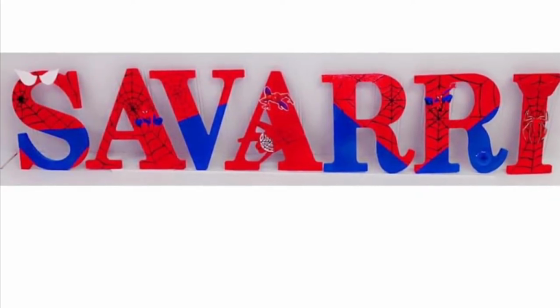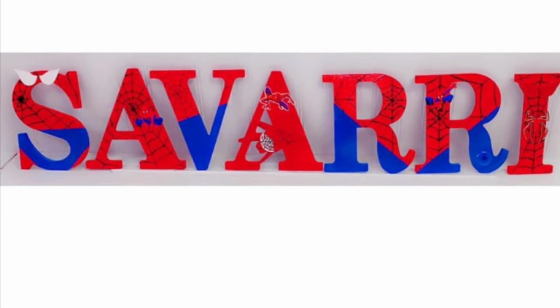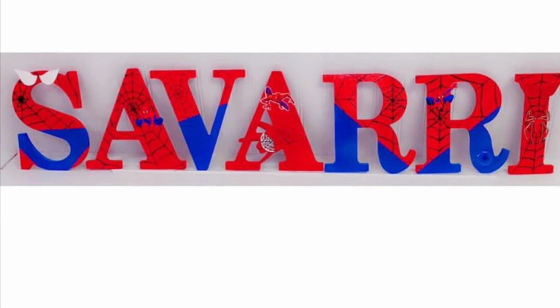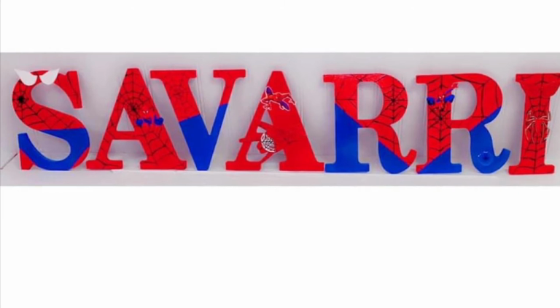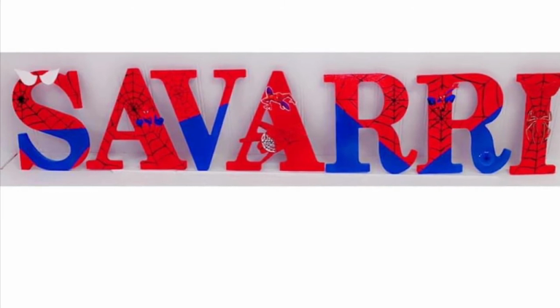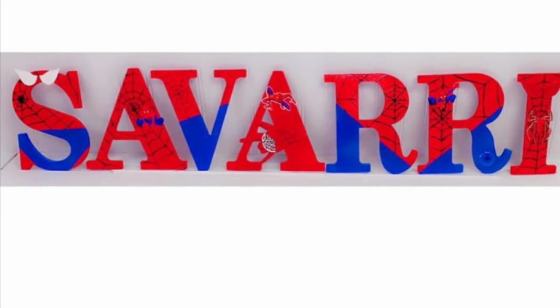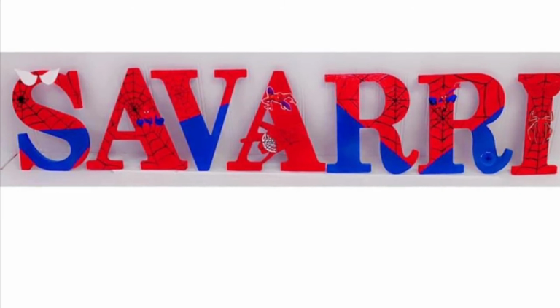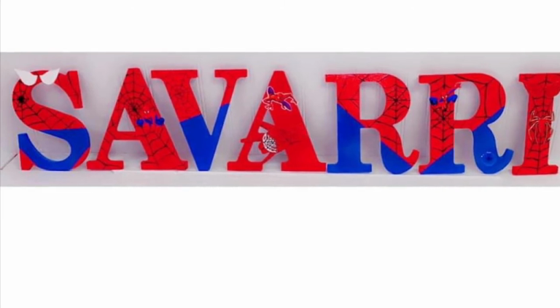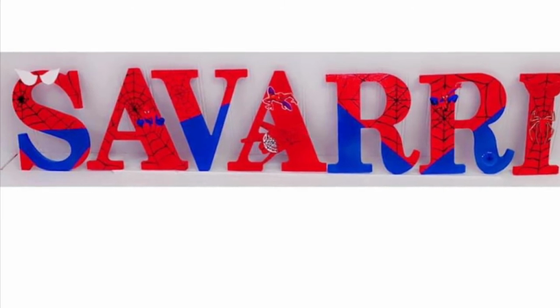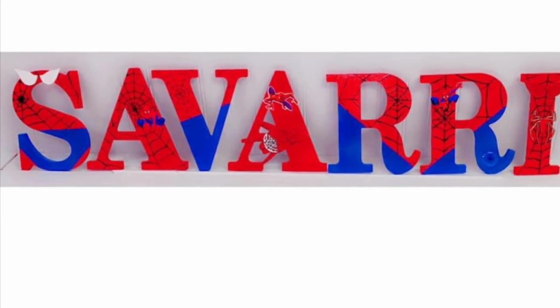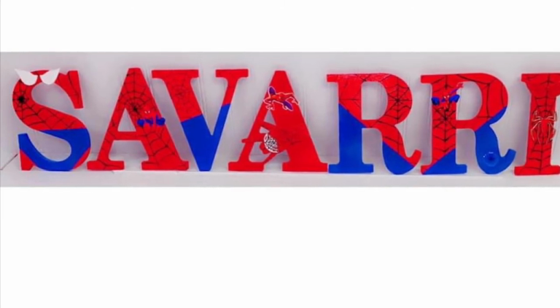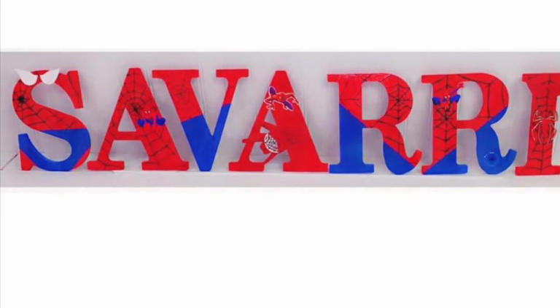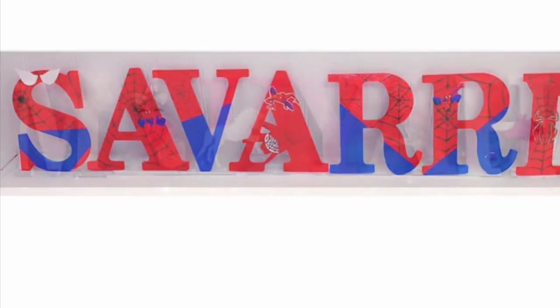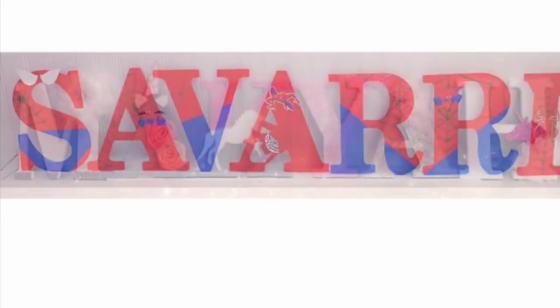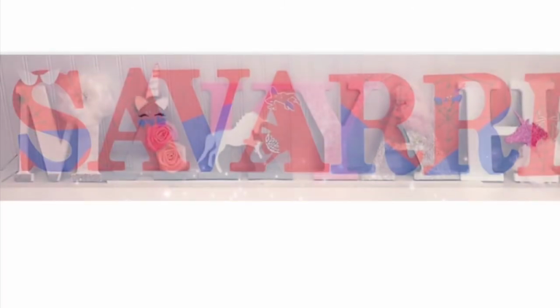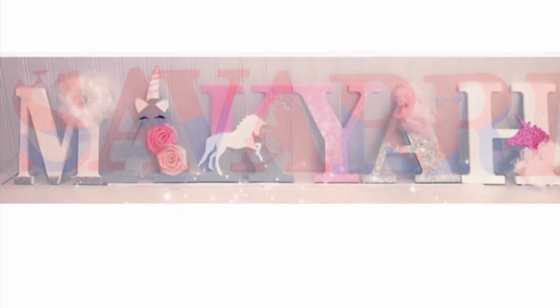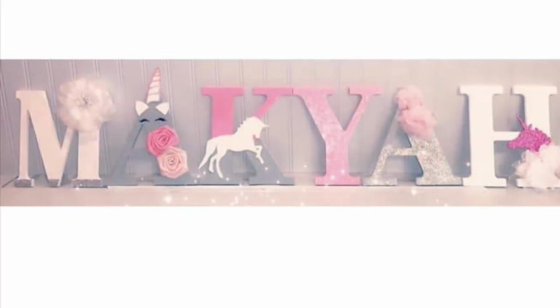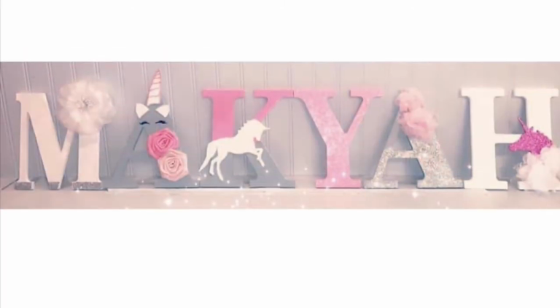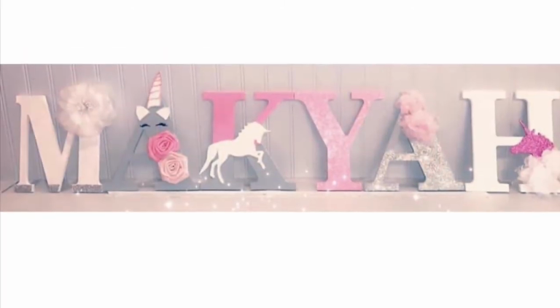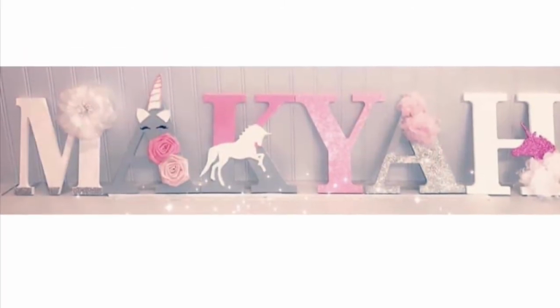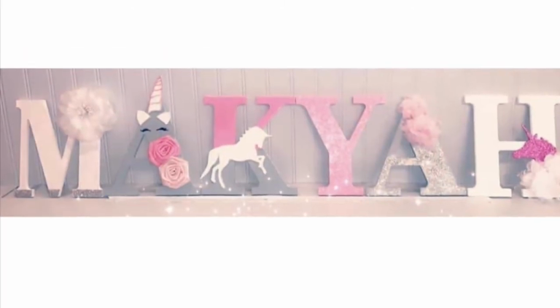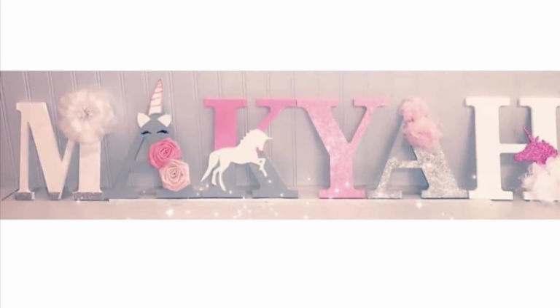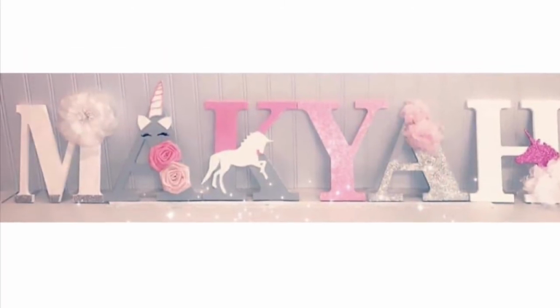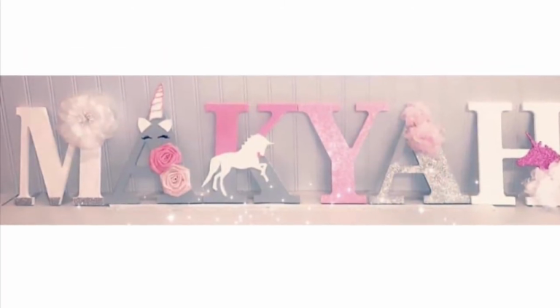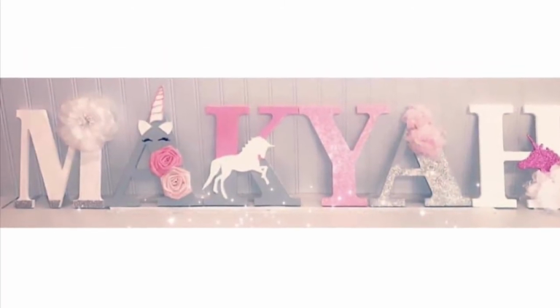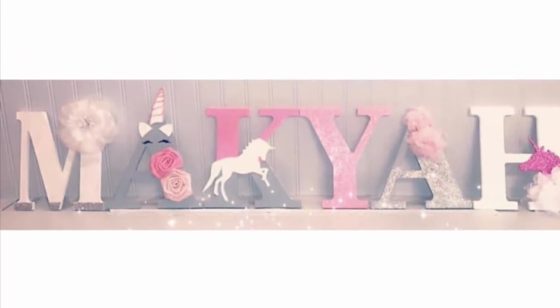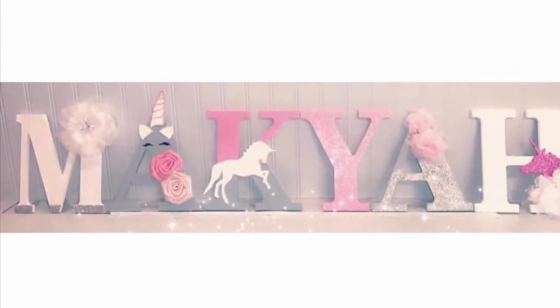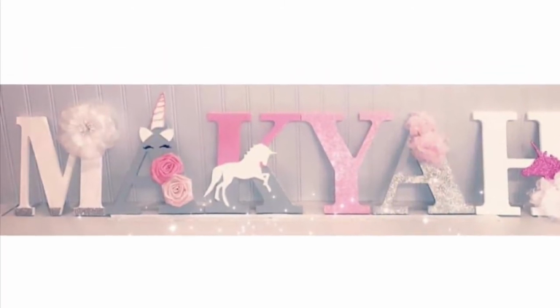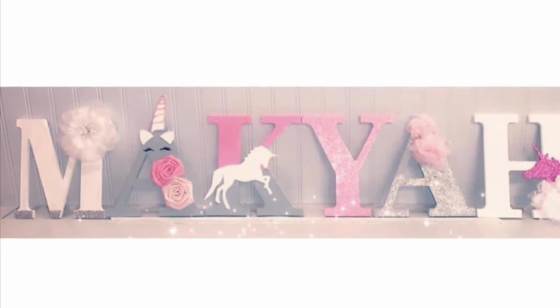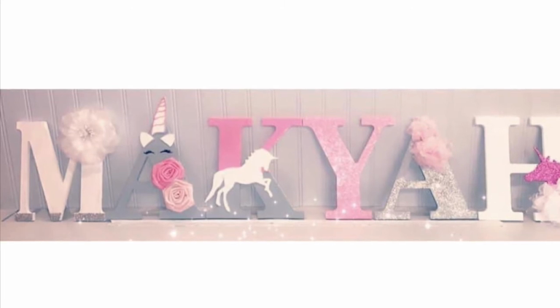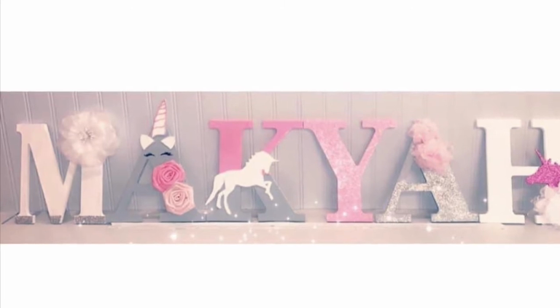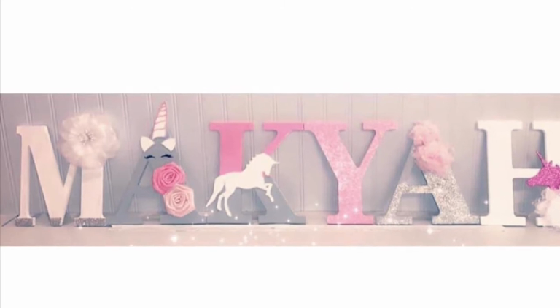If interested, I also have 13-inch letters that start at $12 per letter.